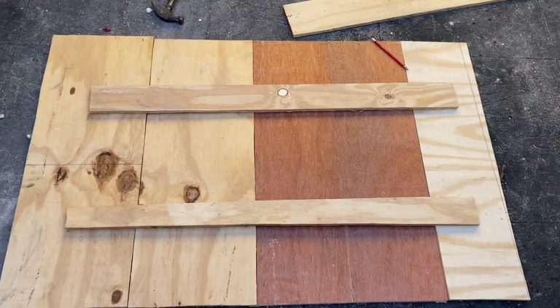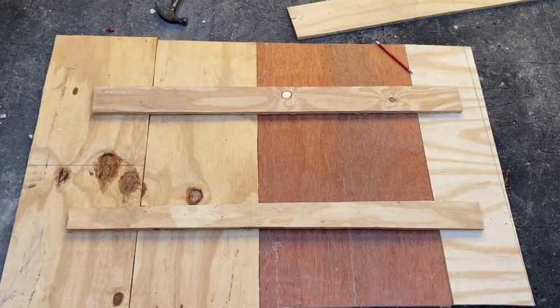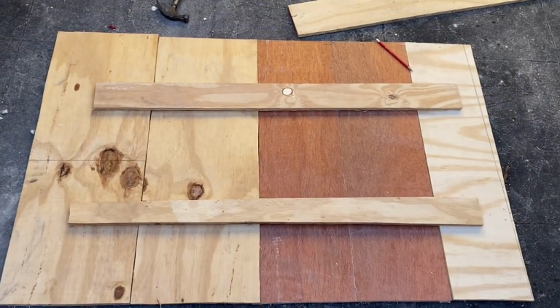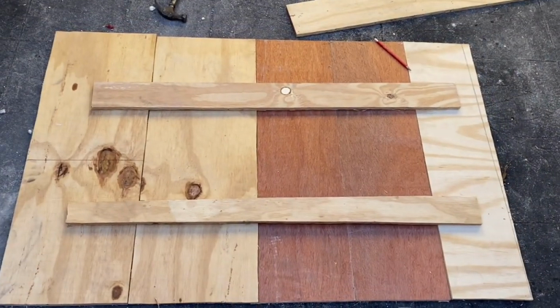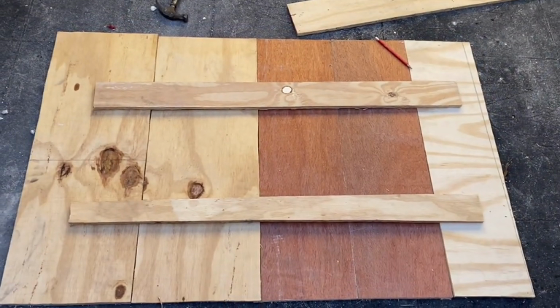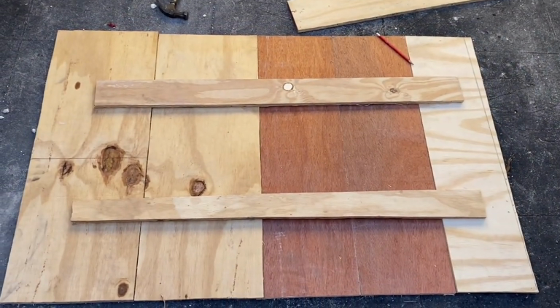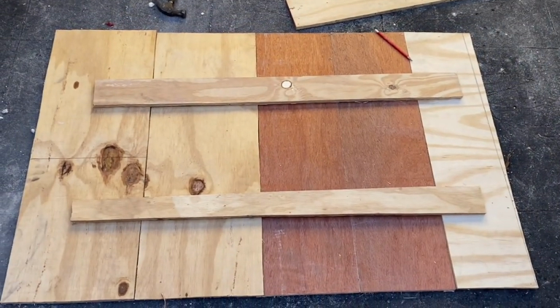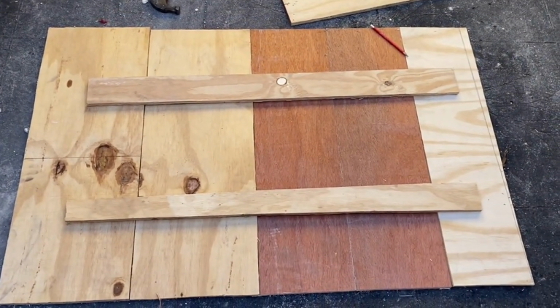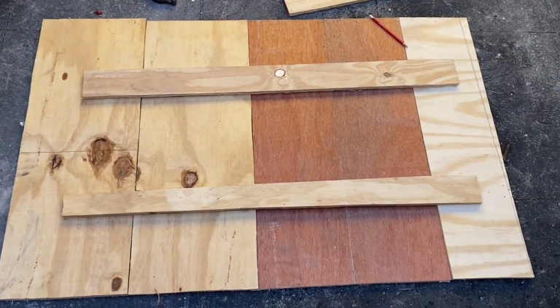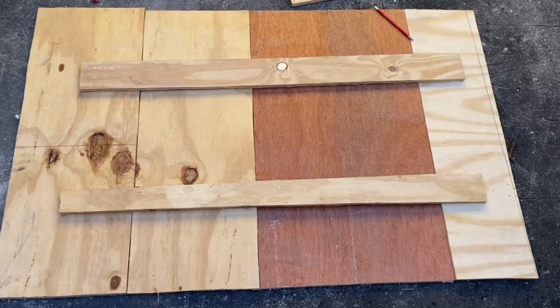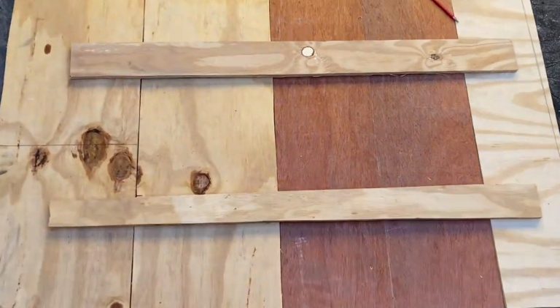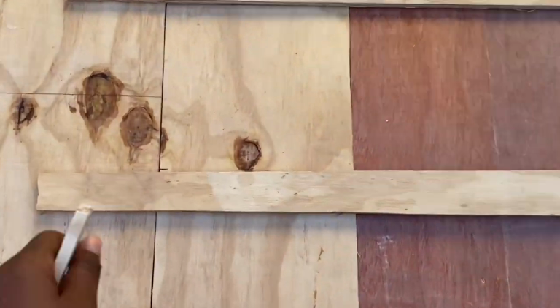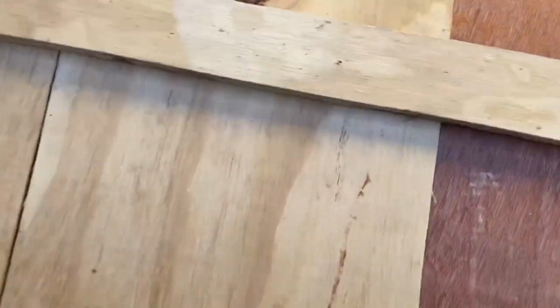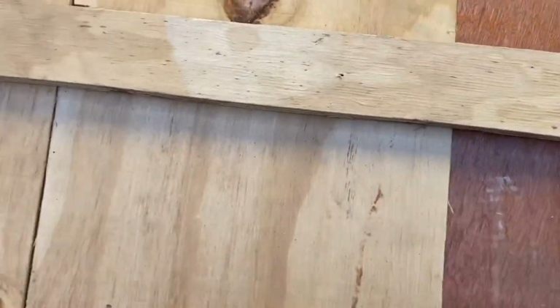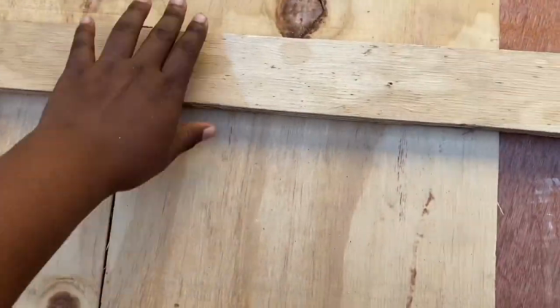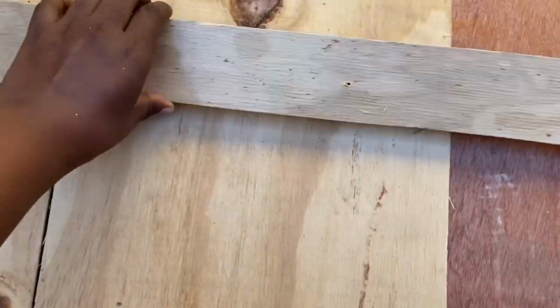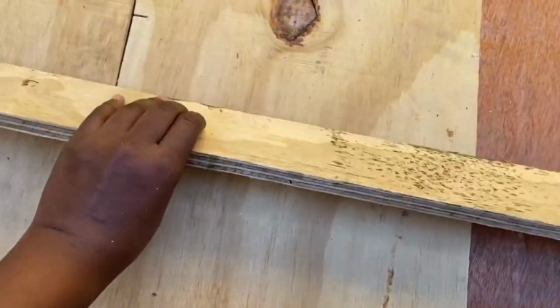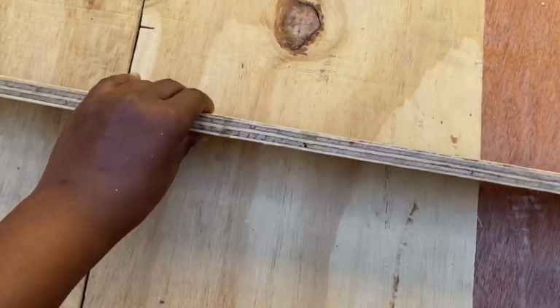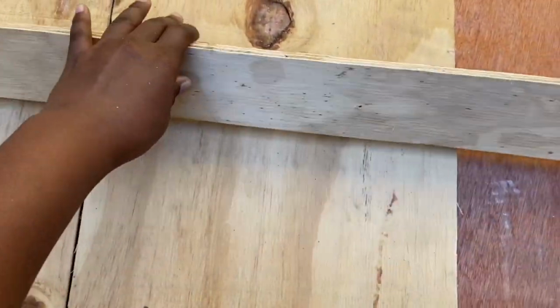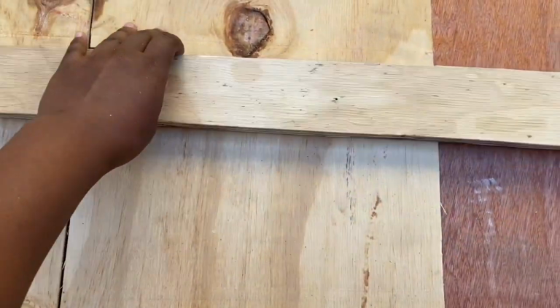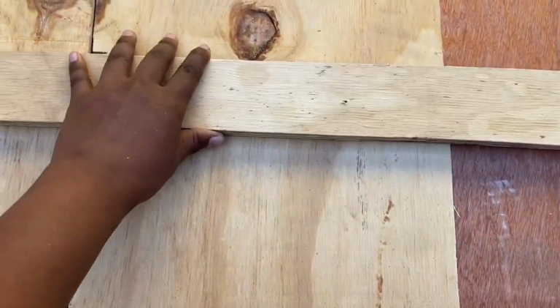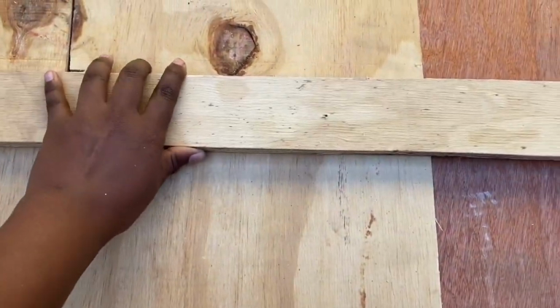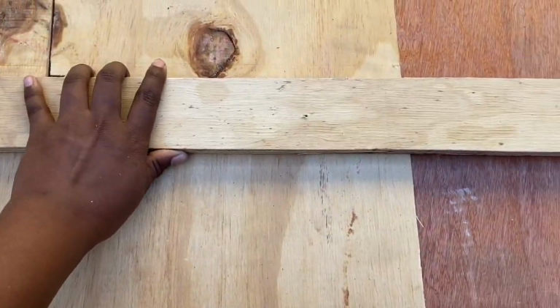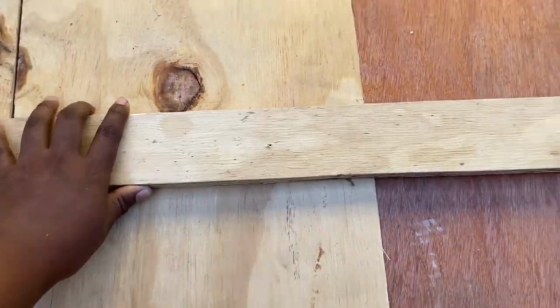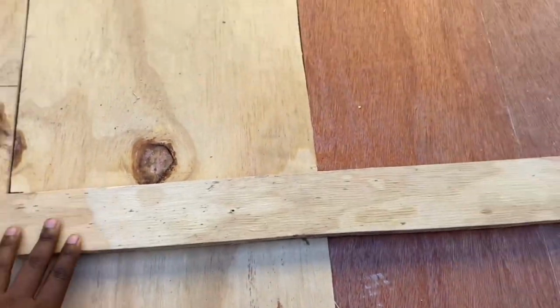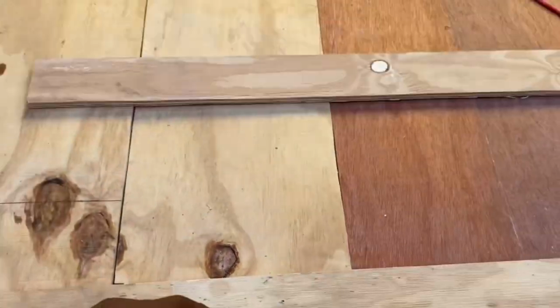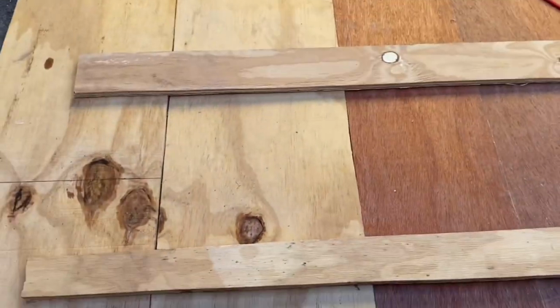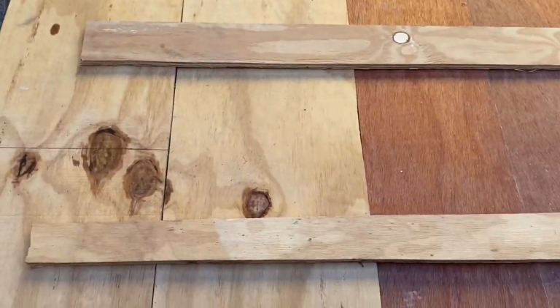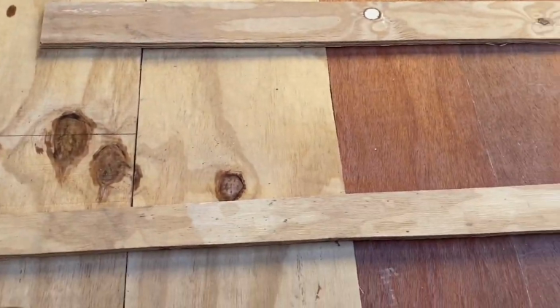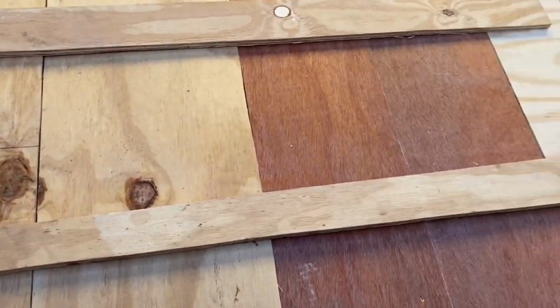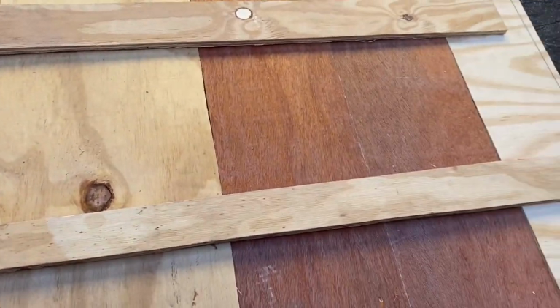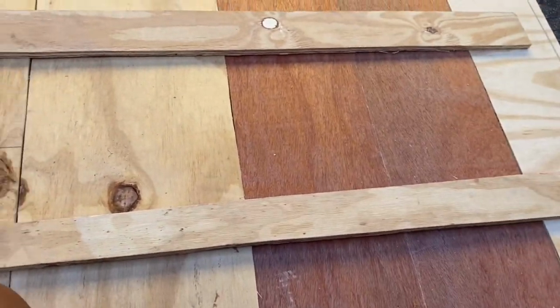We used two pieces of plywood board to secure all the boards together so that the headboard will be firm and sturdy.